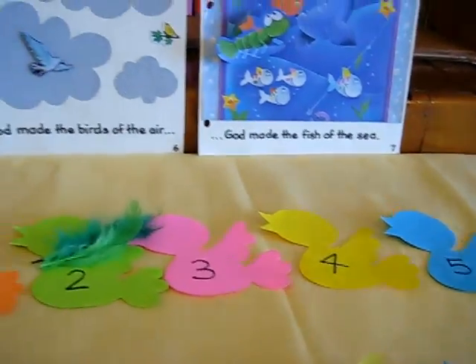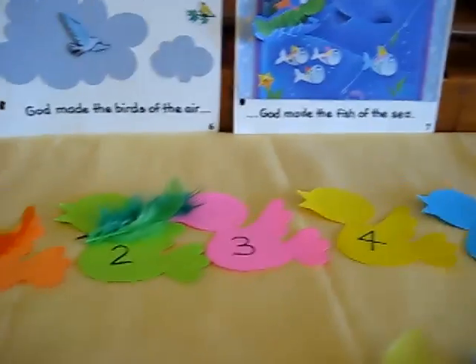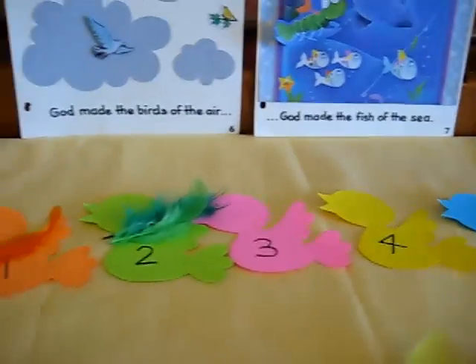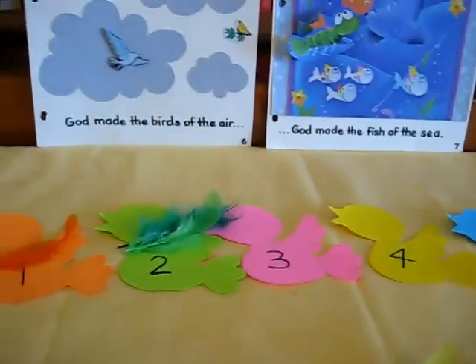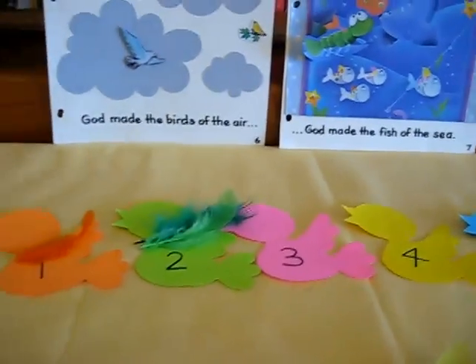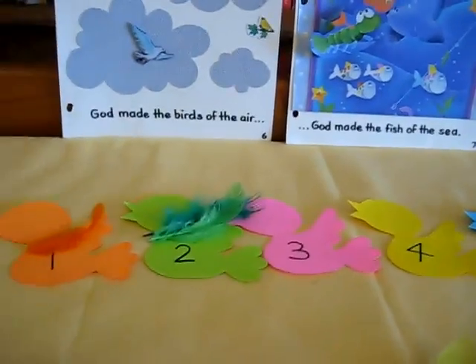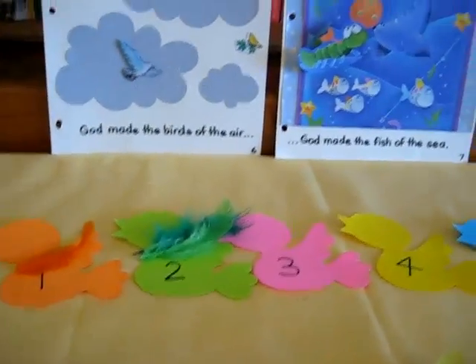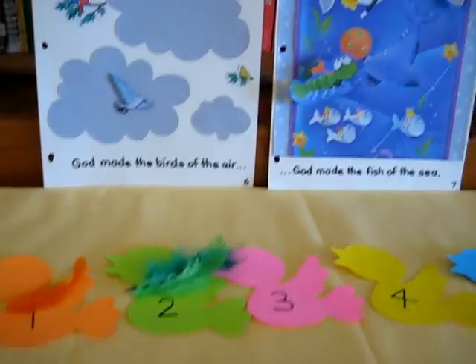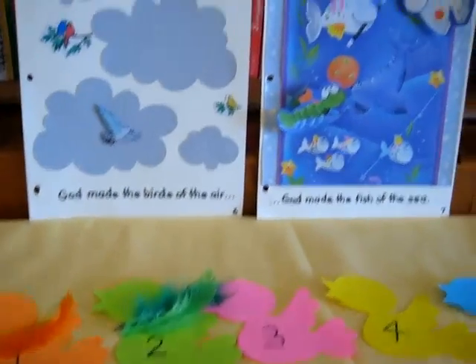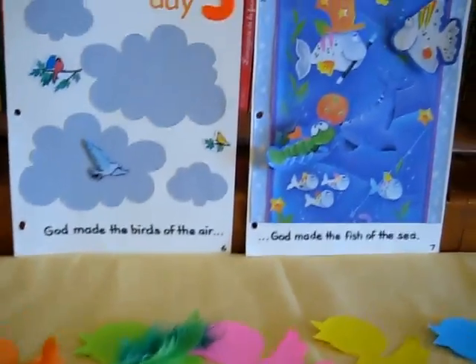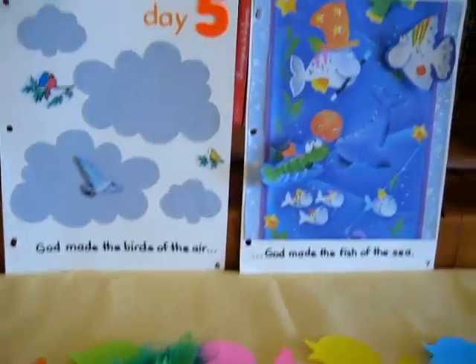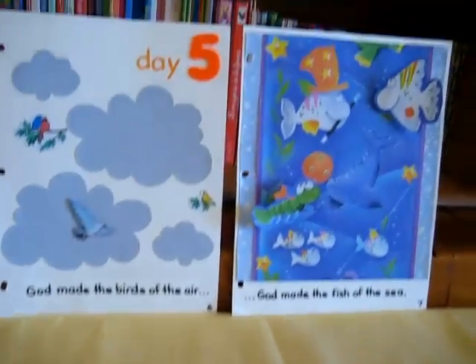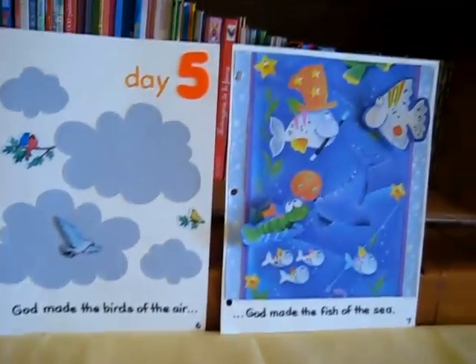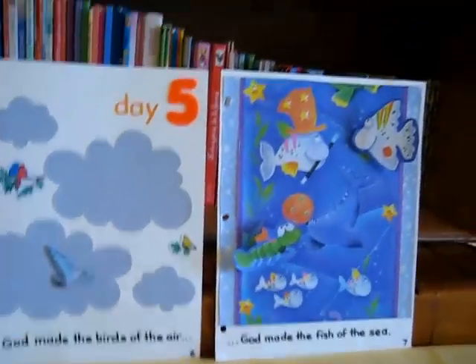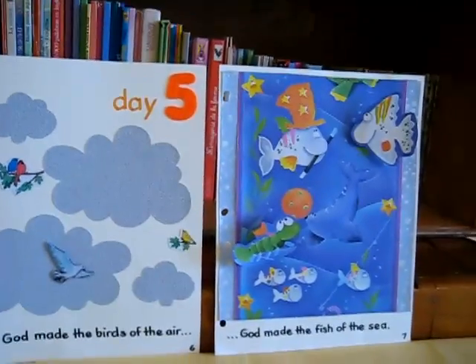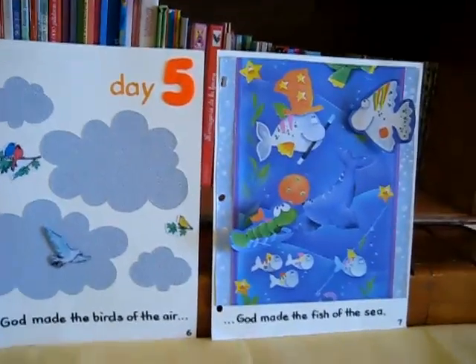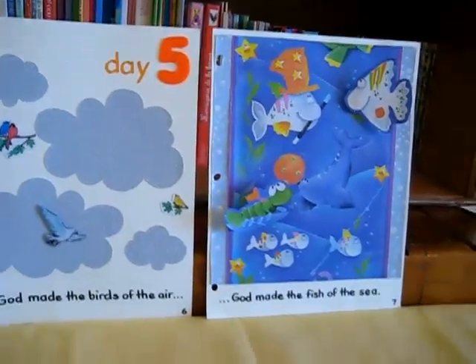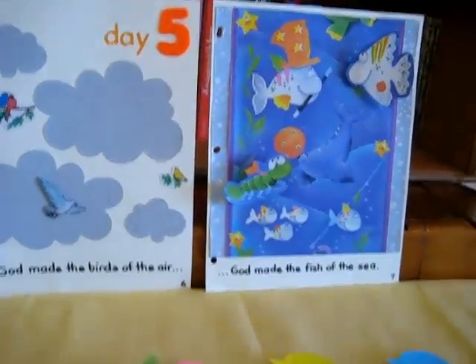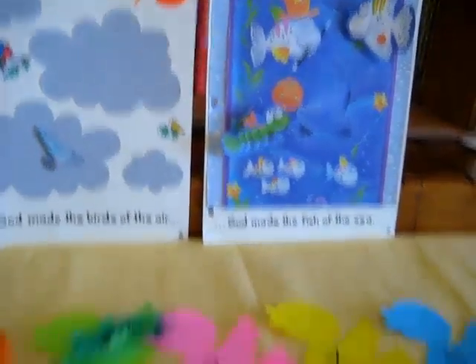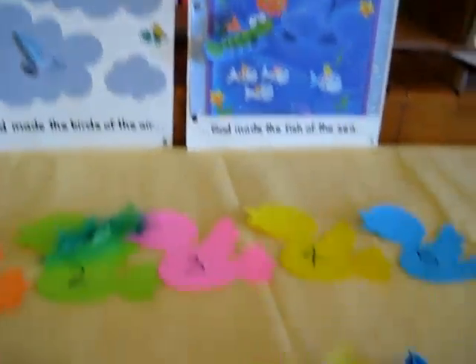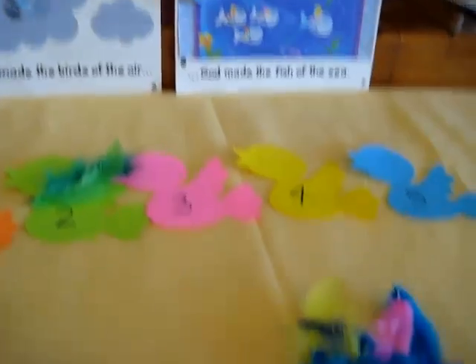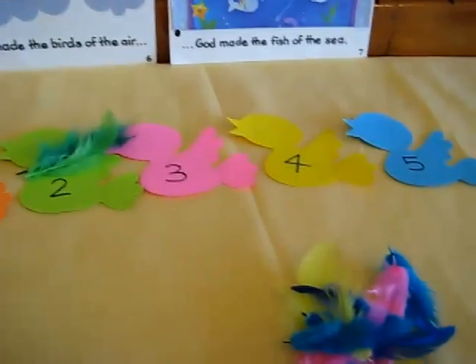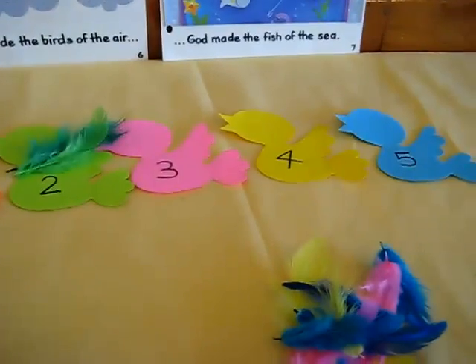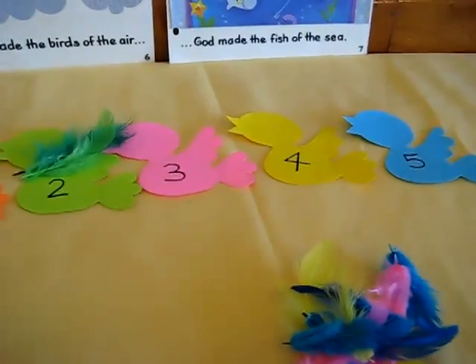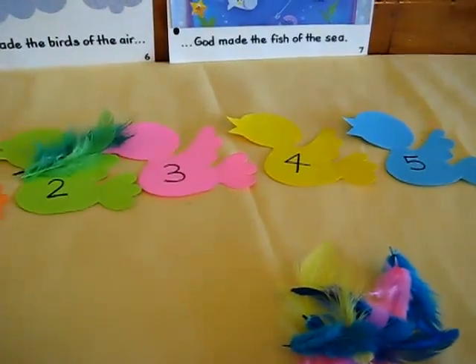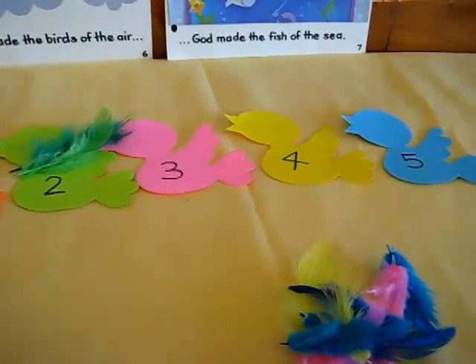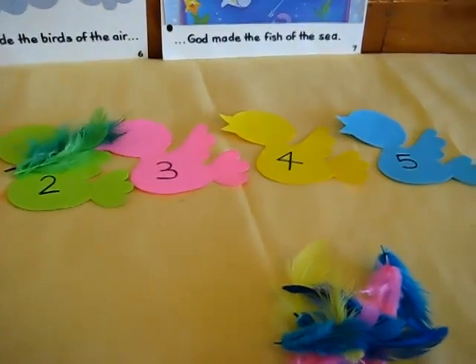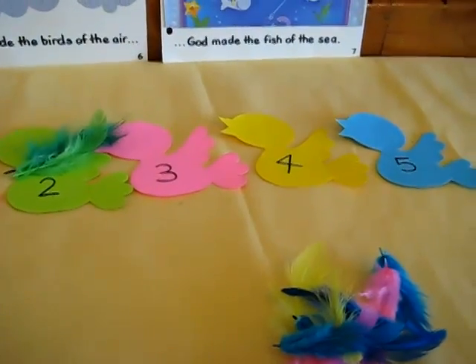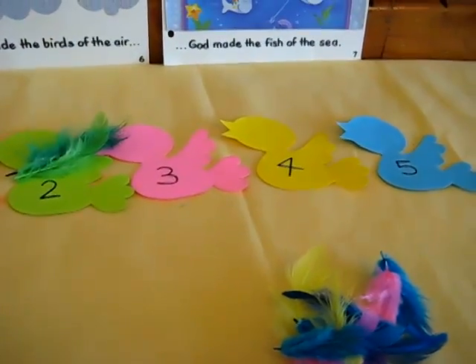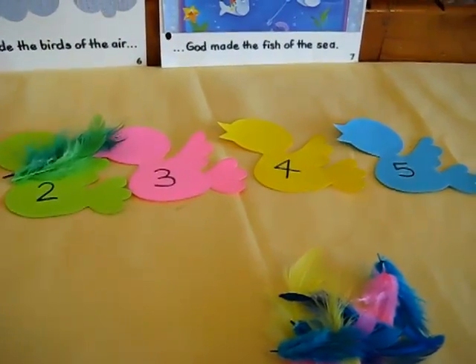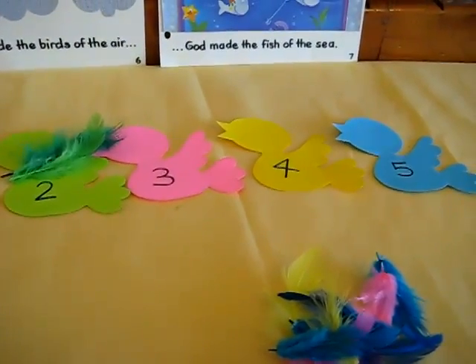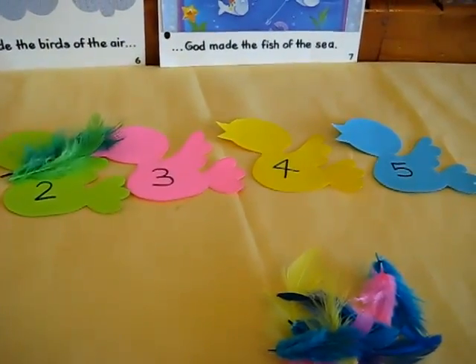Grade four creation theme. Have fun — enjoy this game with your little one.